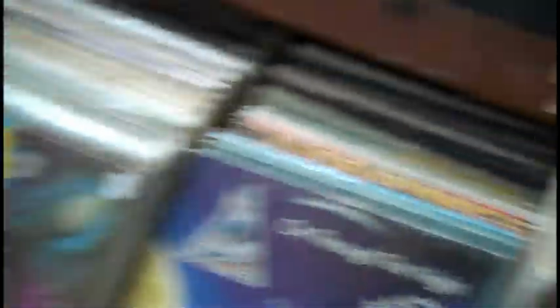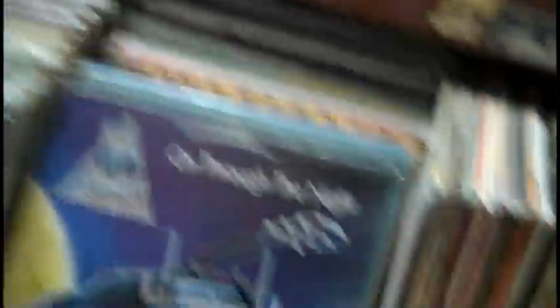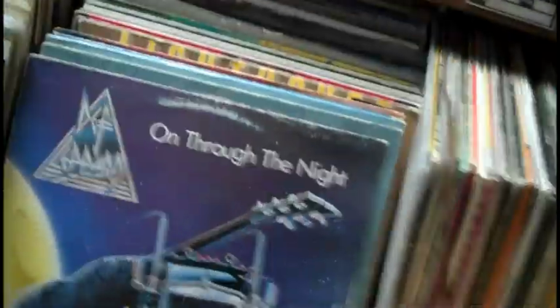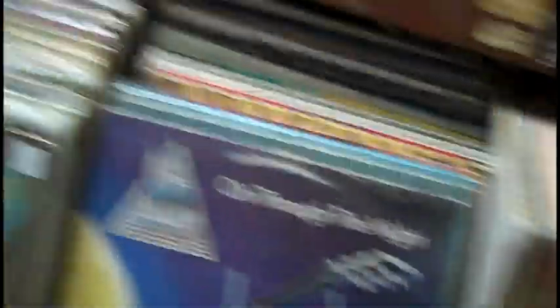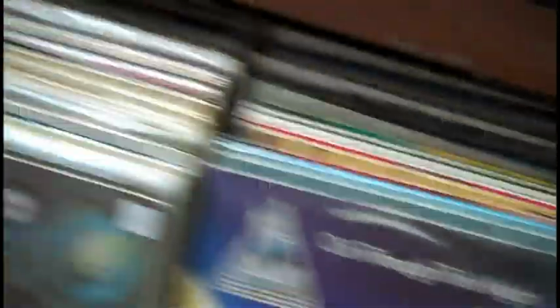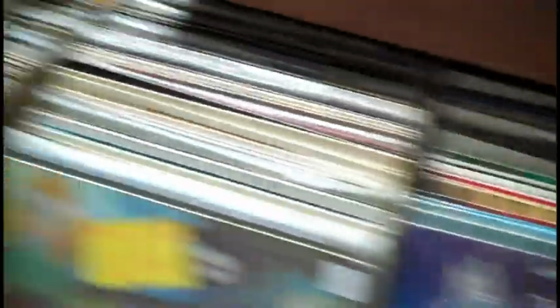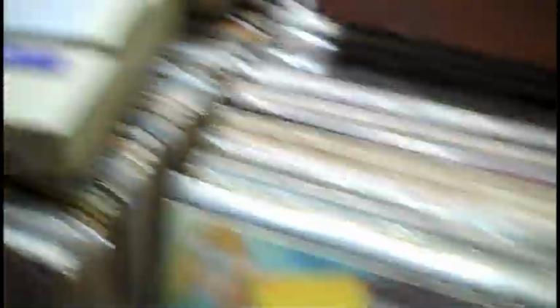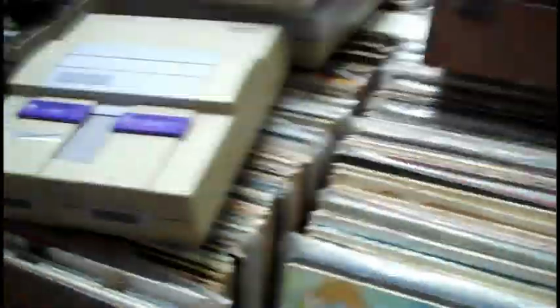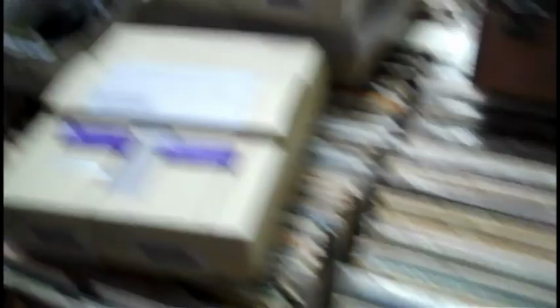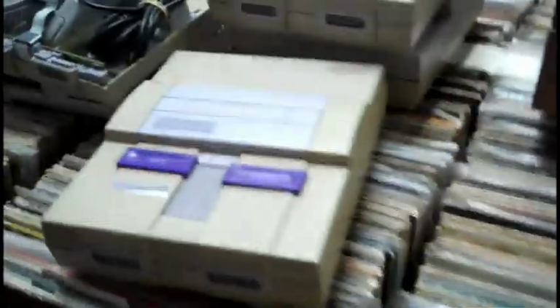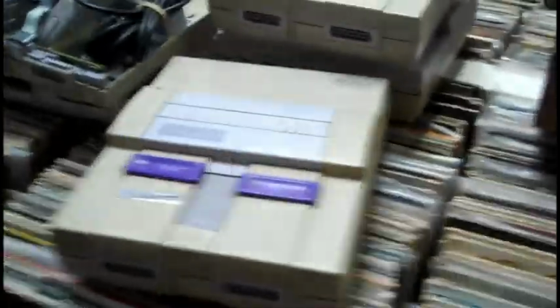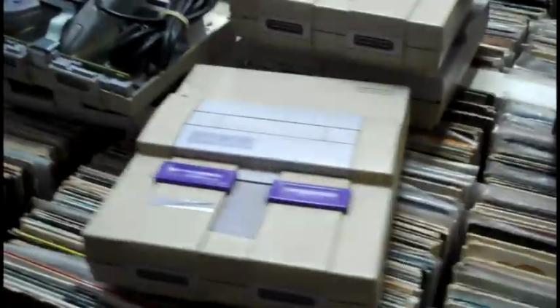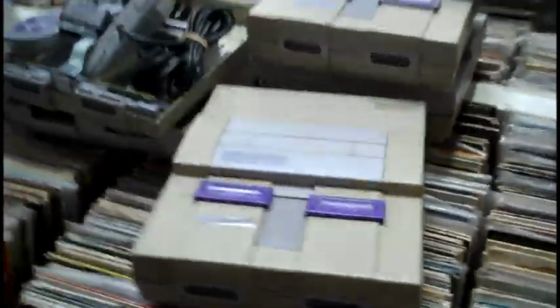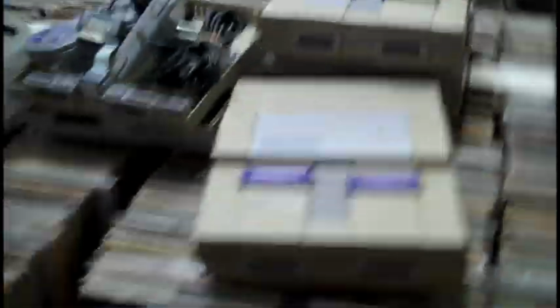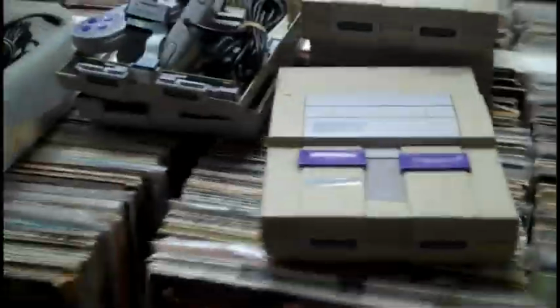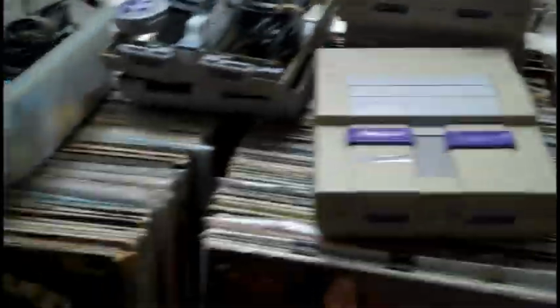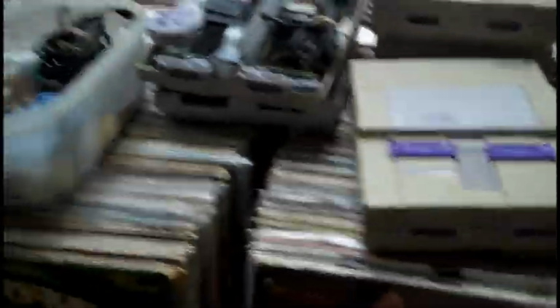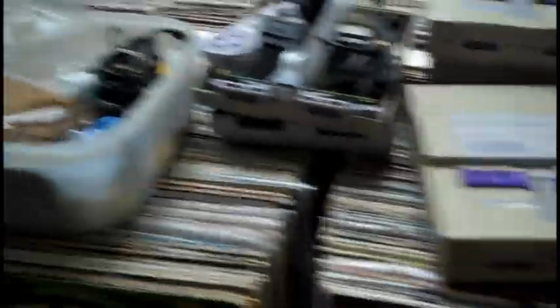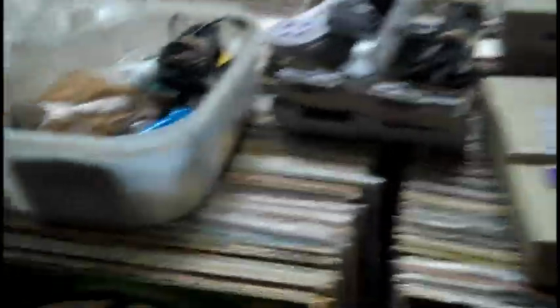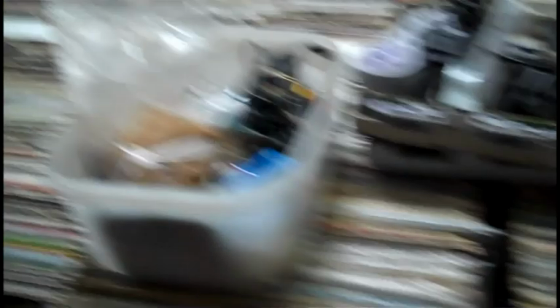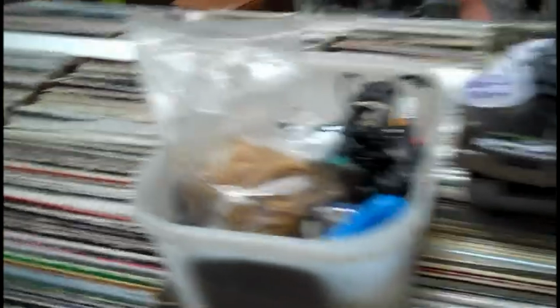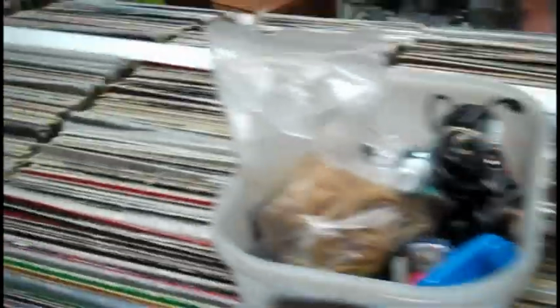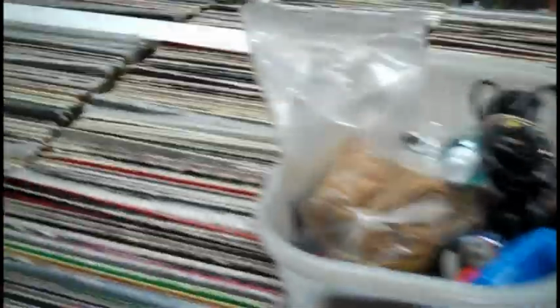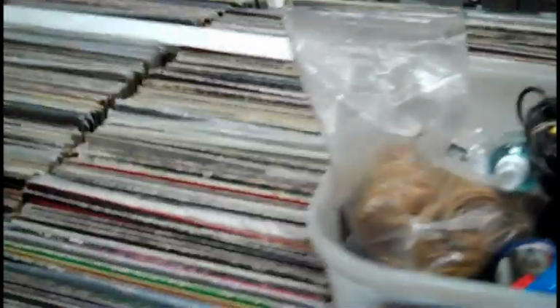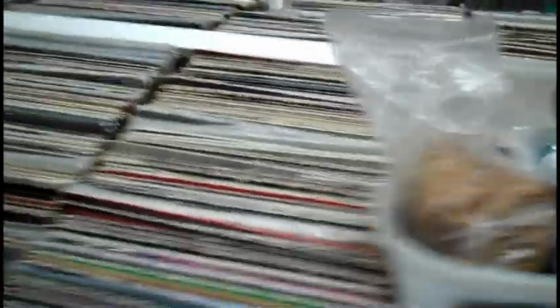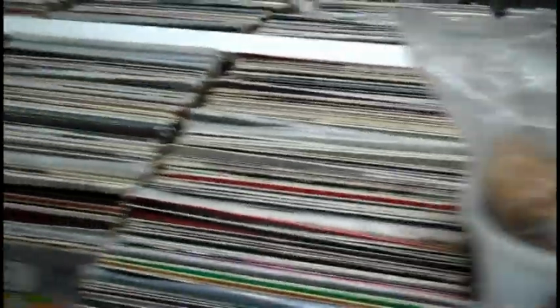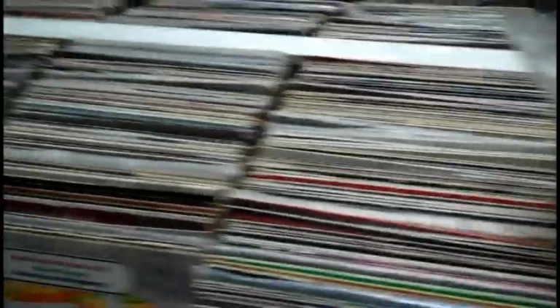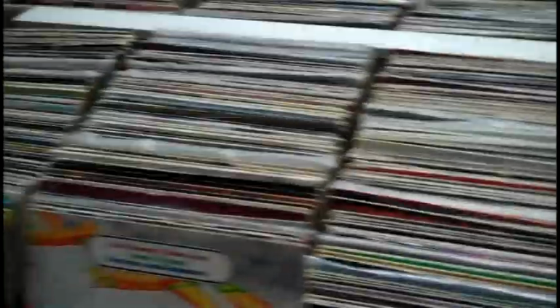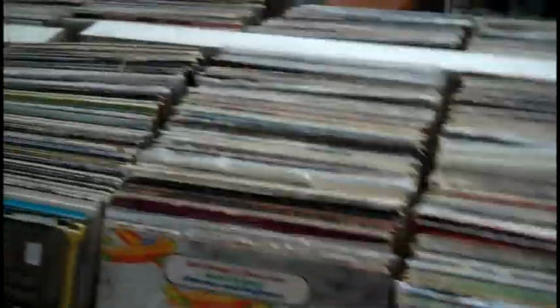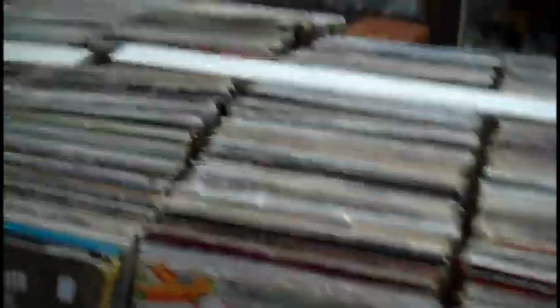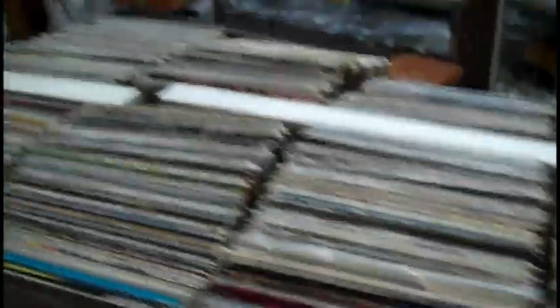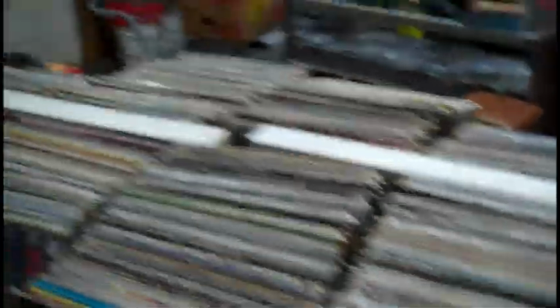Some poor Super Nintendos and the vinyl records again. That's pretty much it.